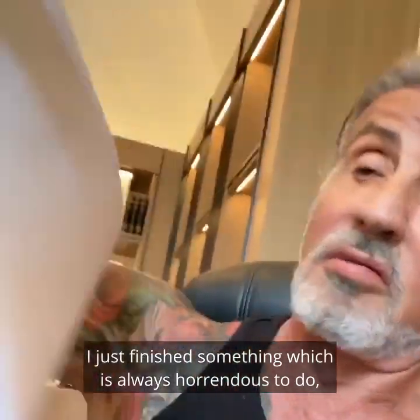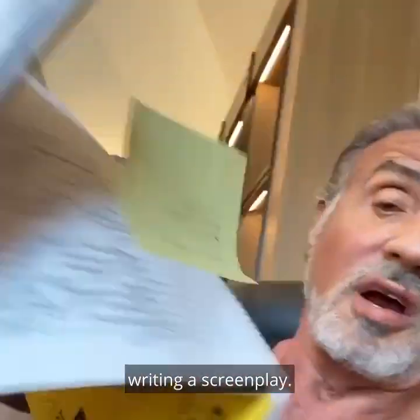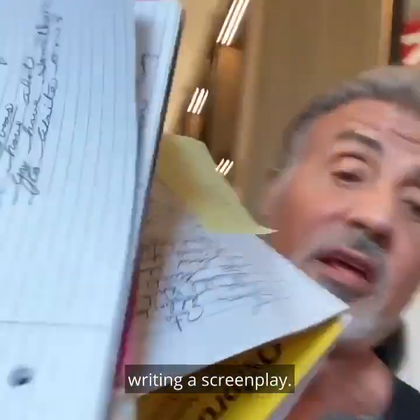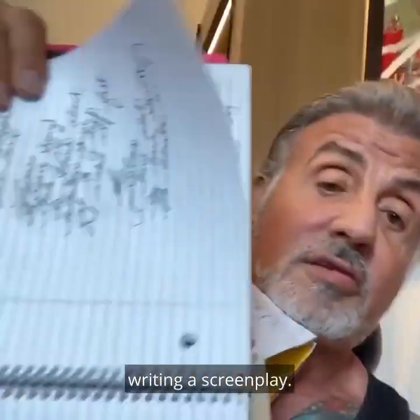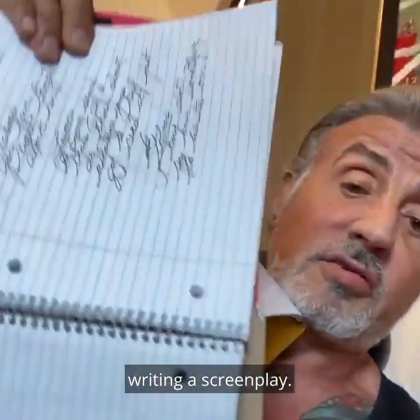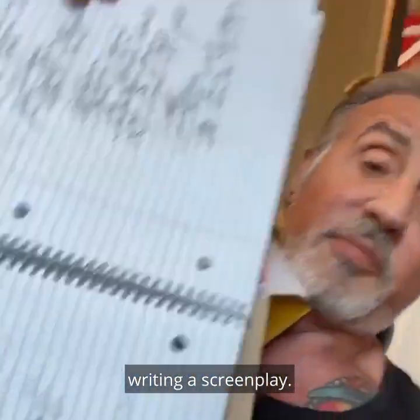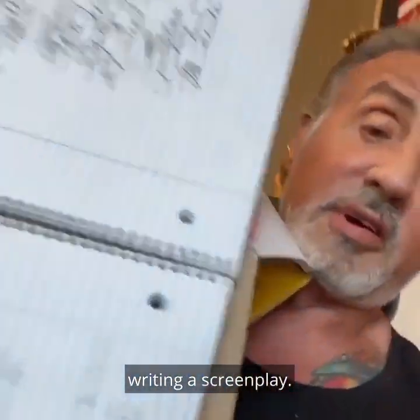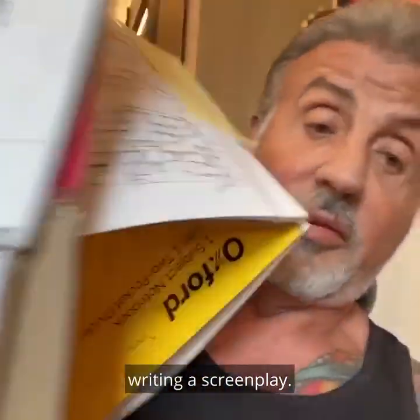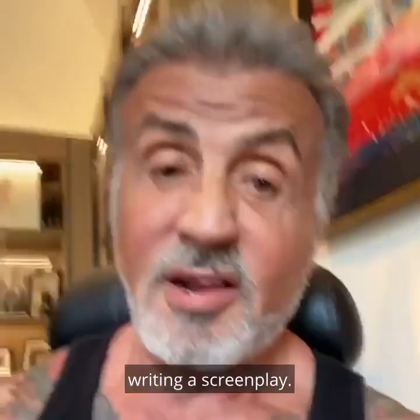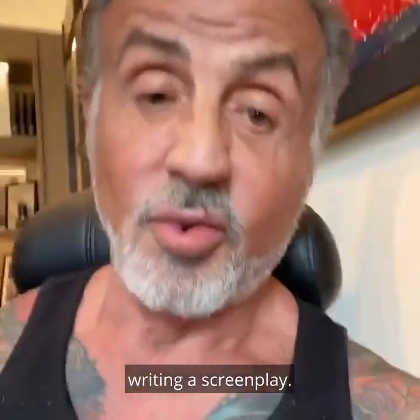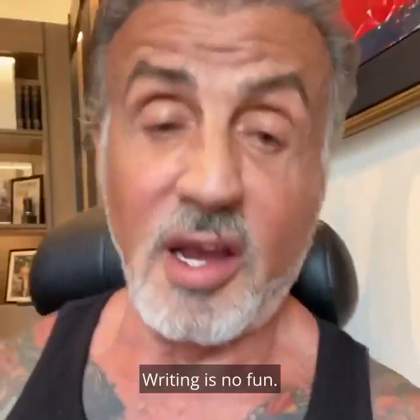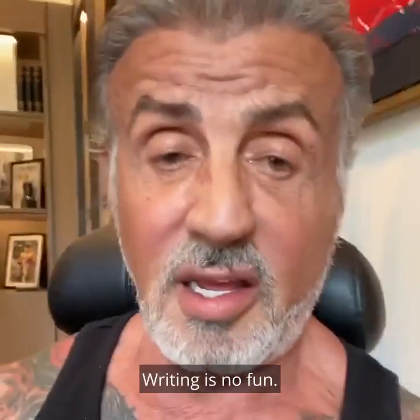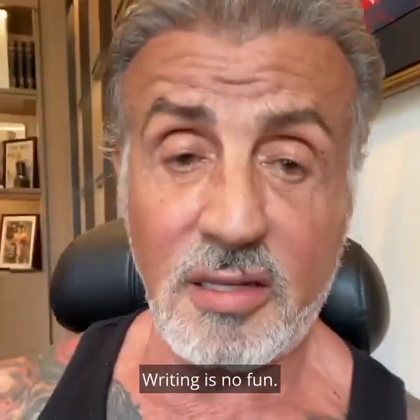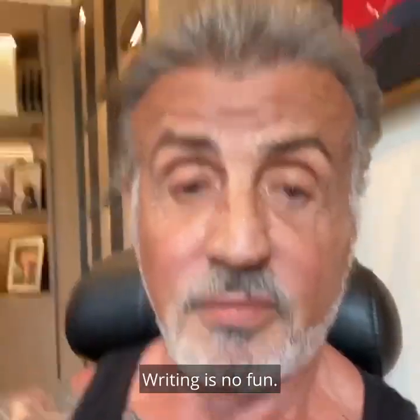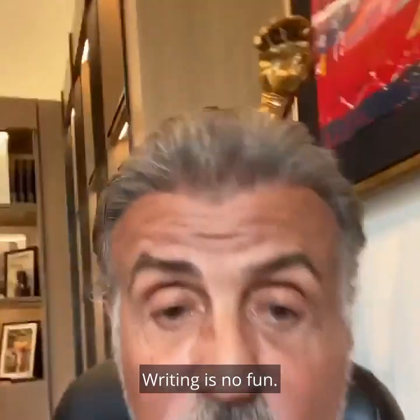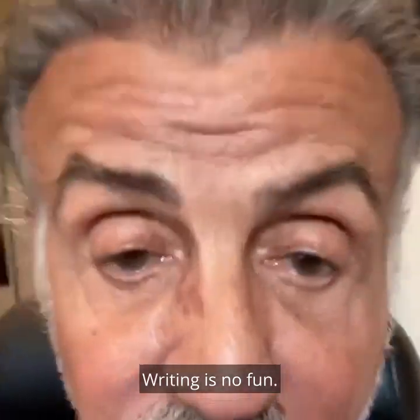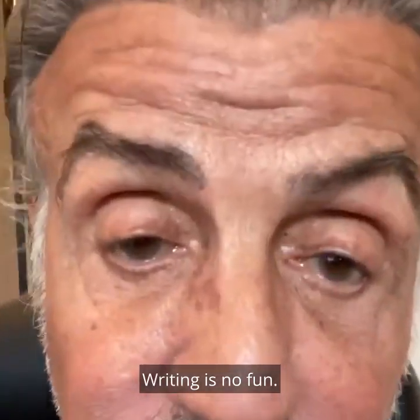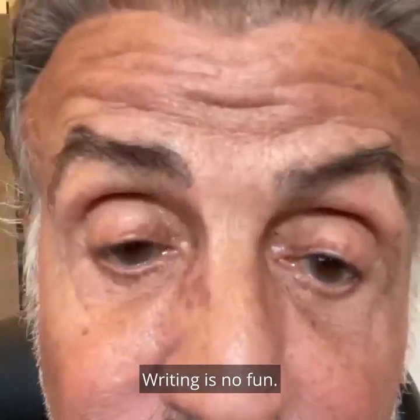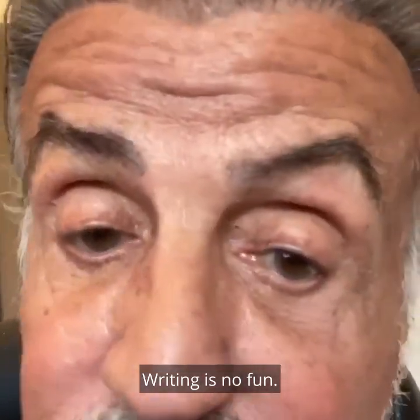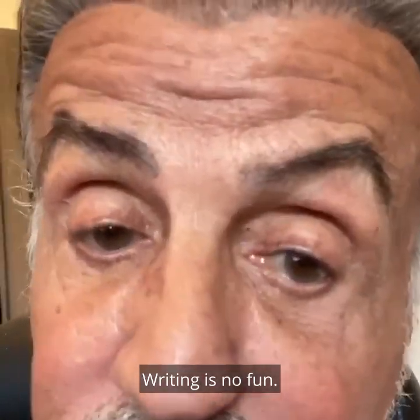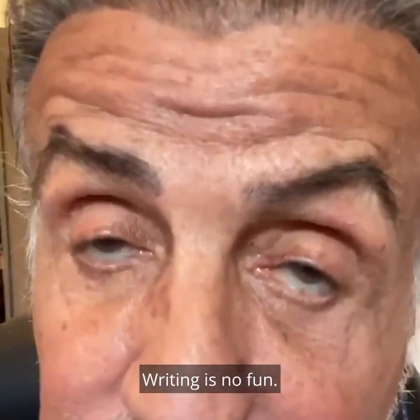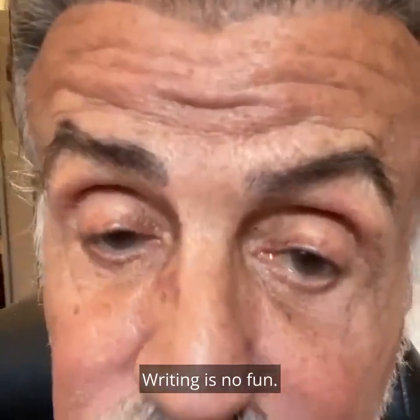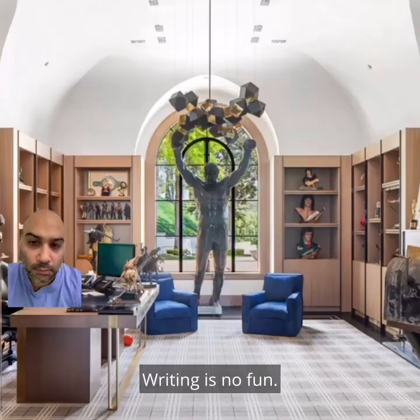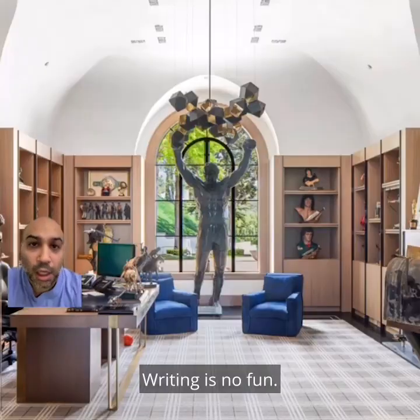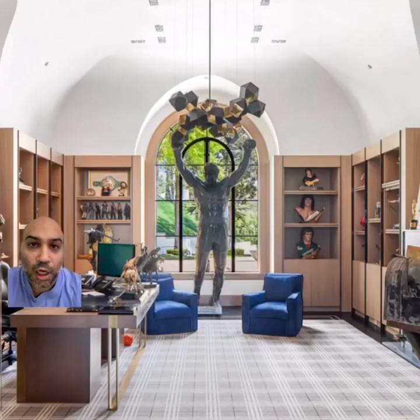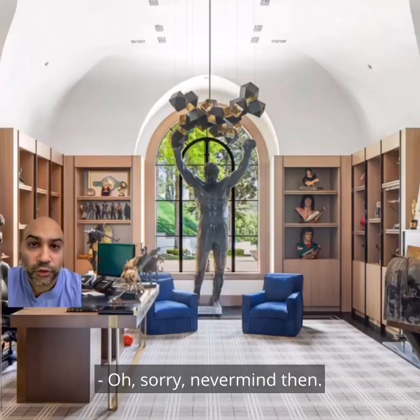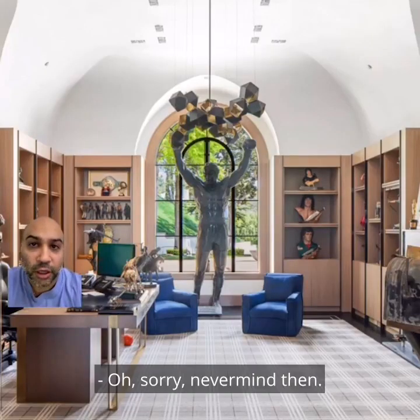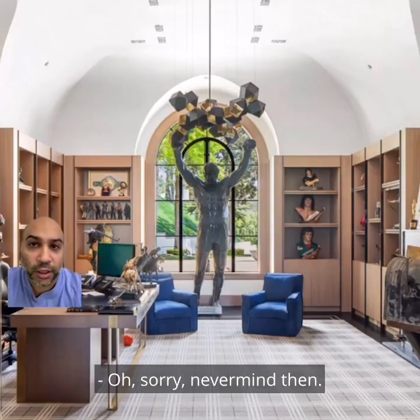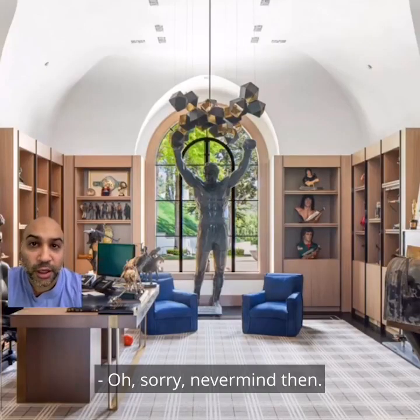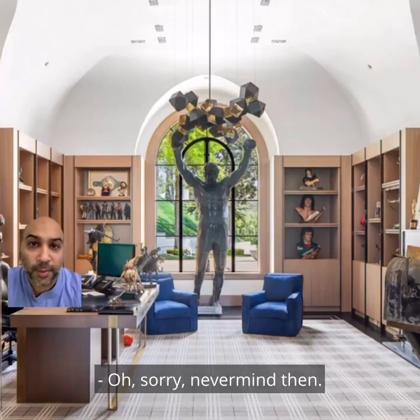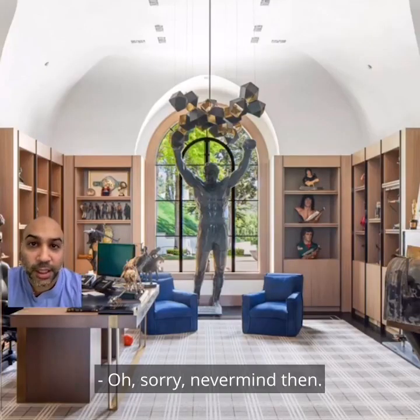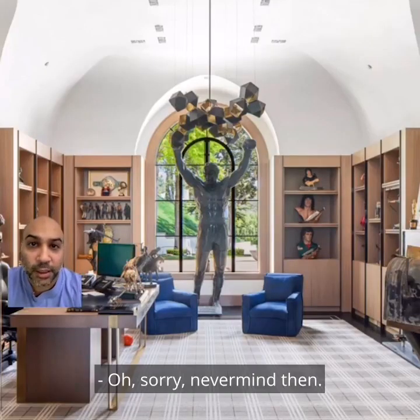Writing a screenplay. Writing is no fun. Oh sorry. Never mind then.